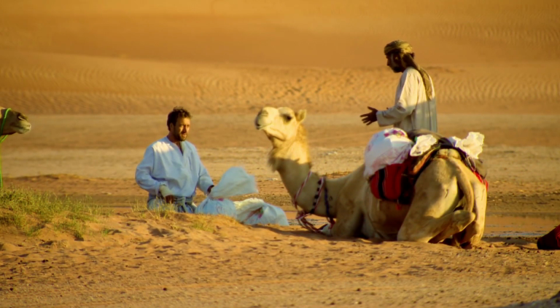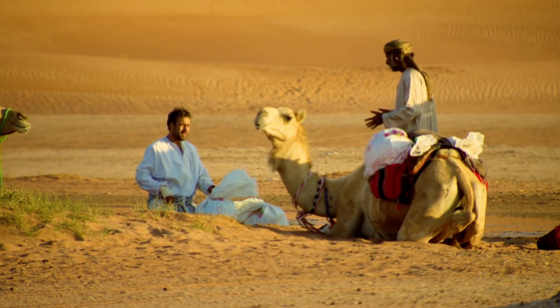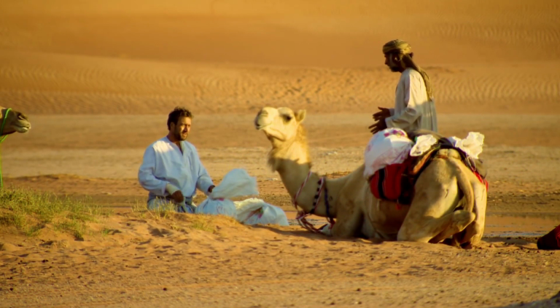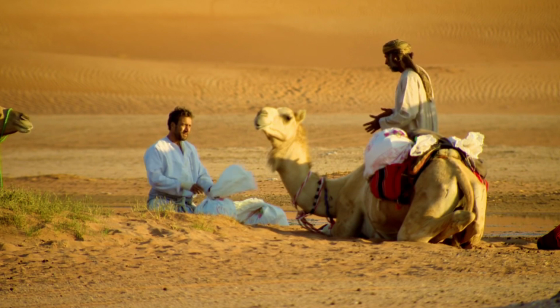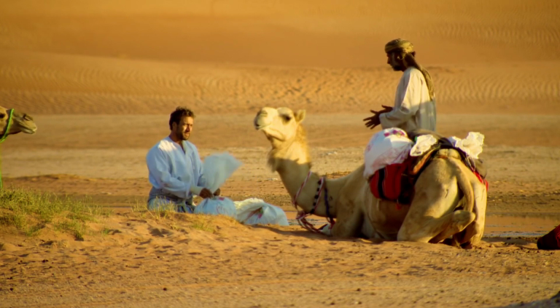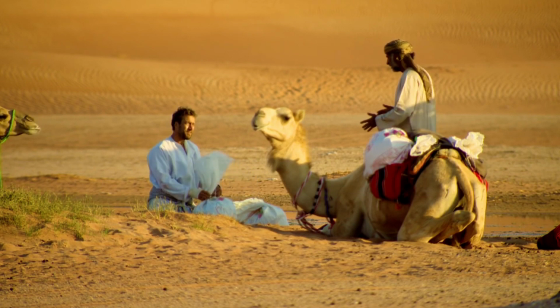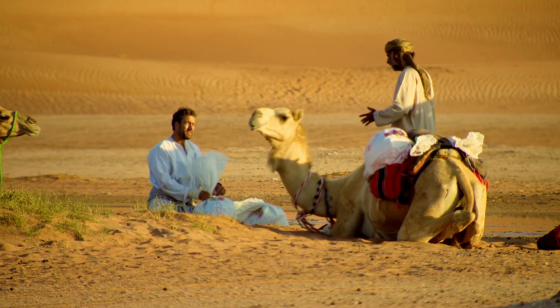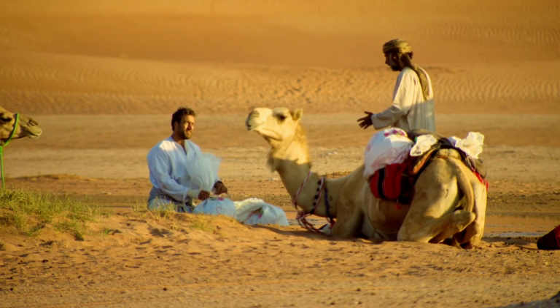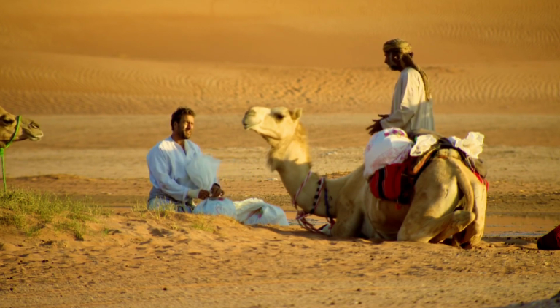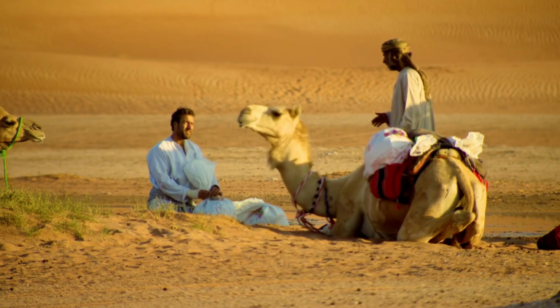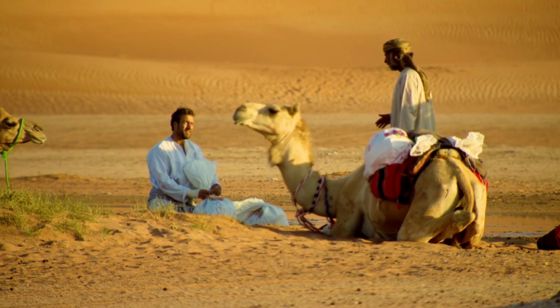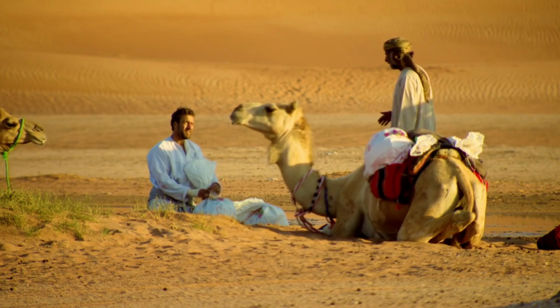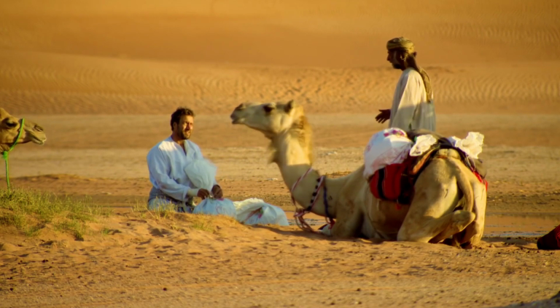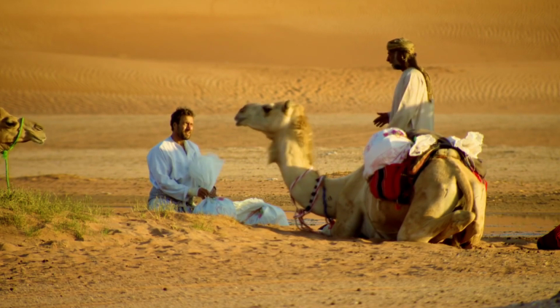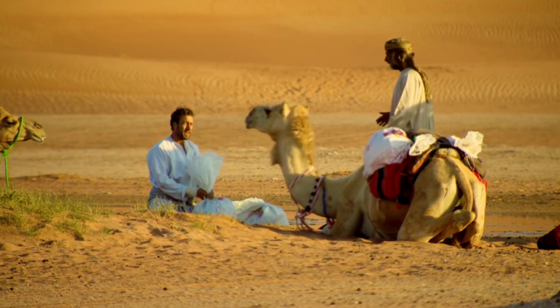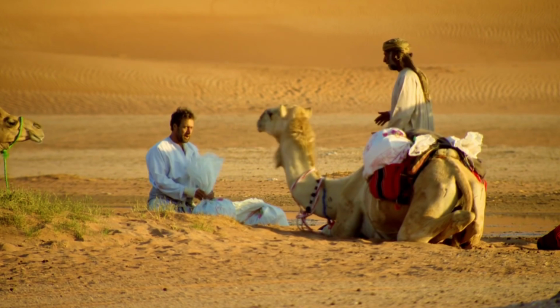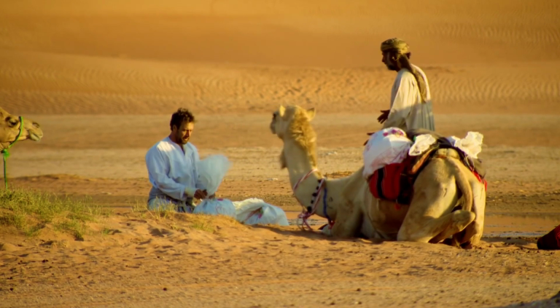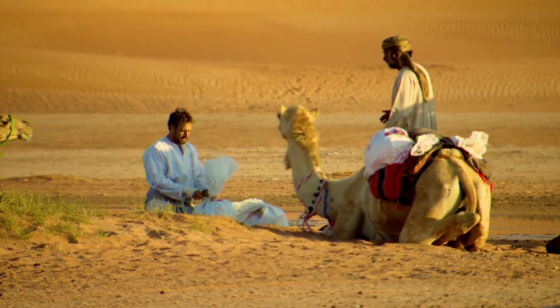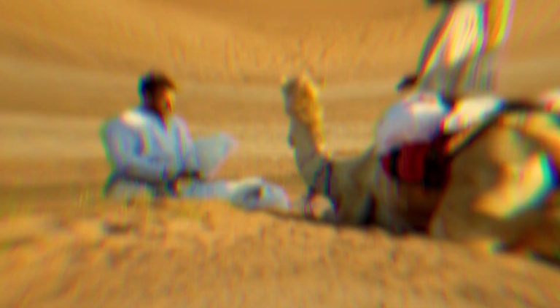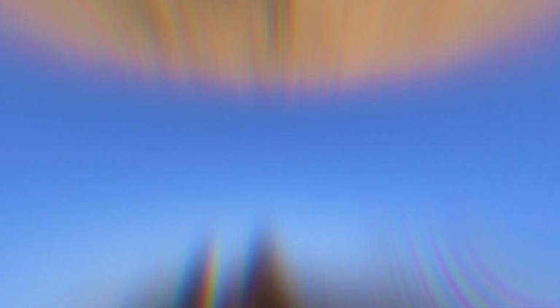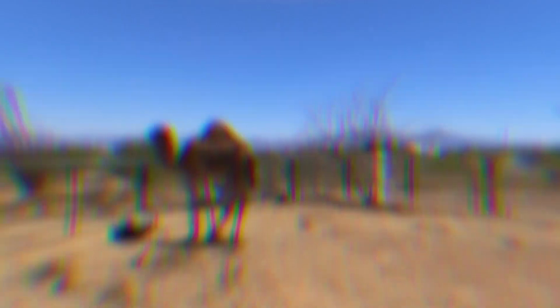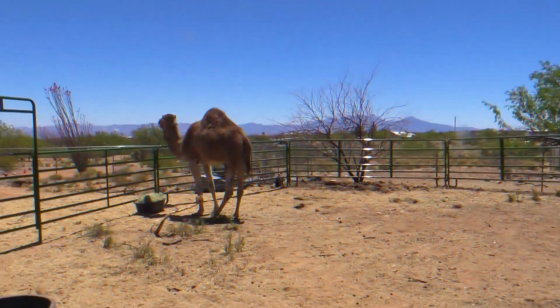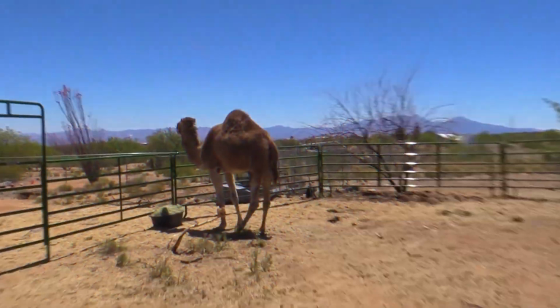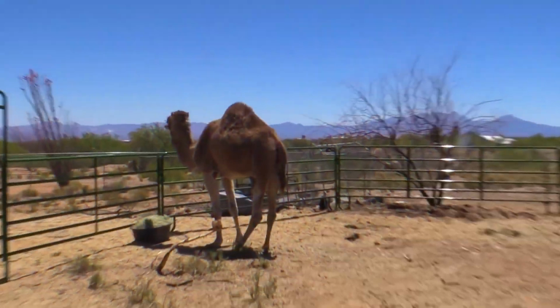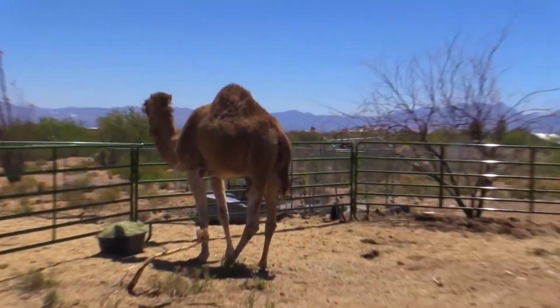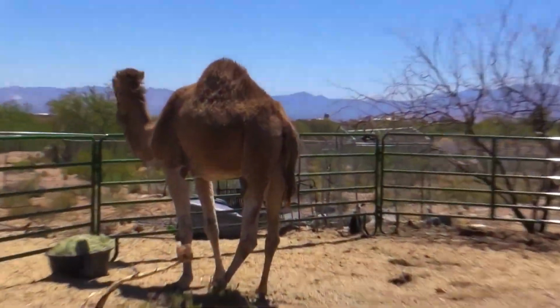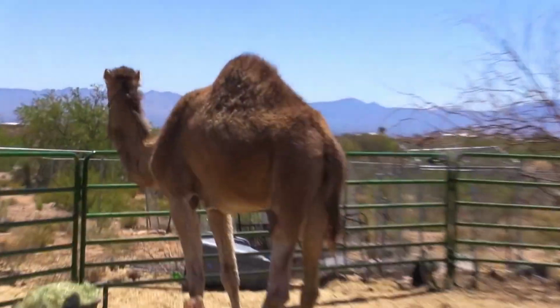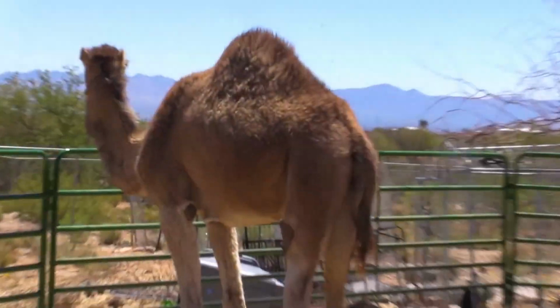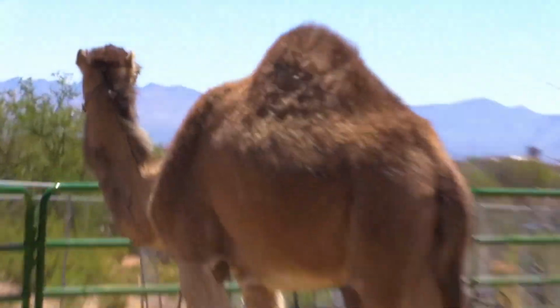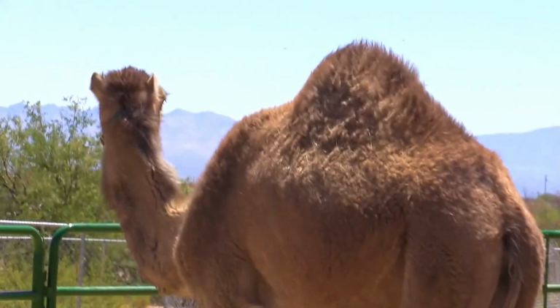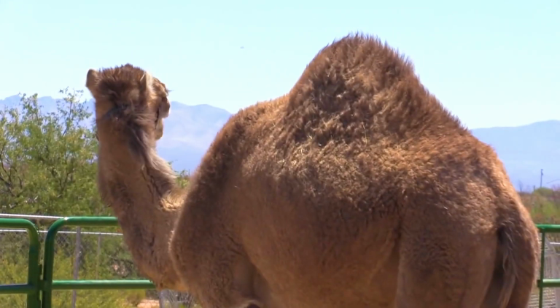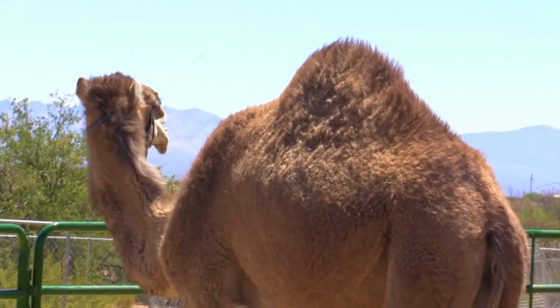The camel has a strong, dense build, a long U-shaped curved neck, and a rather narrow, elongated skull.